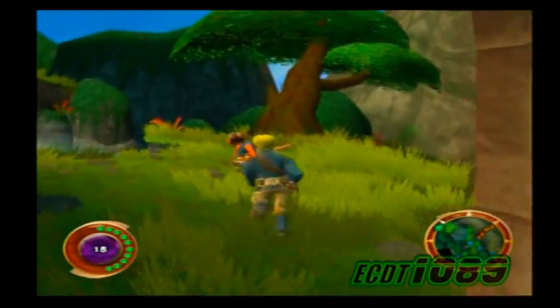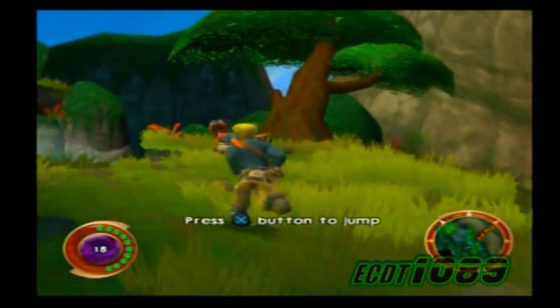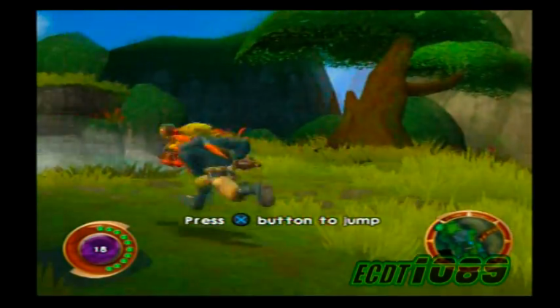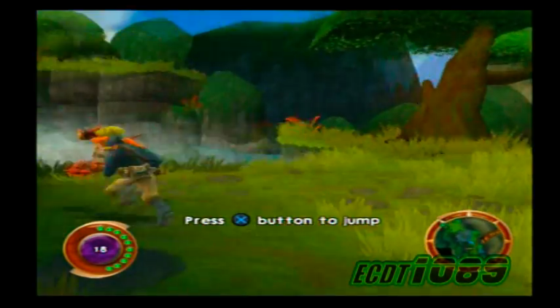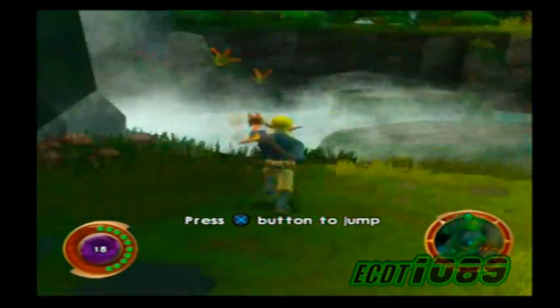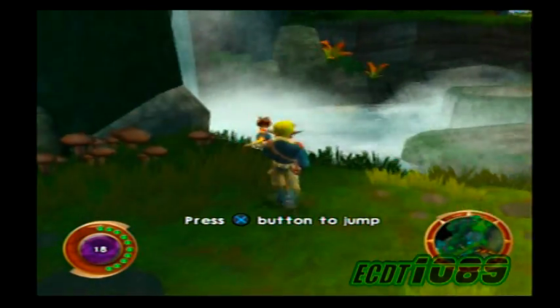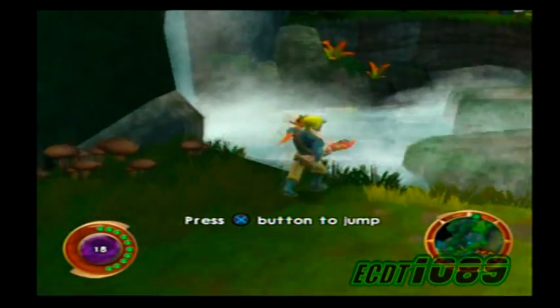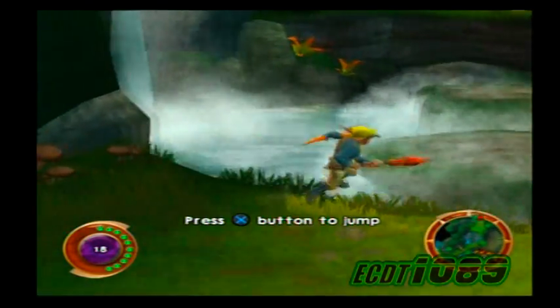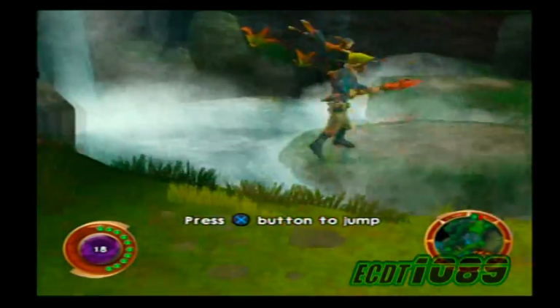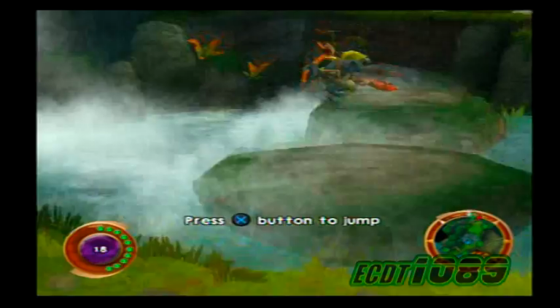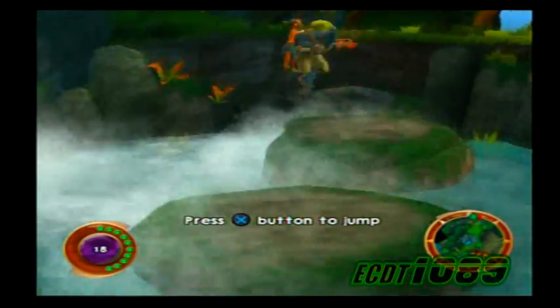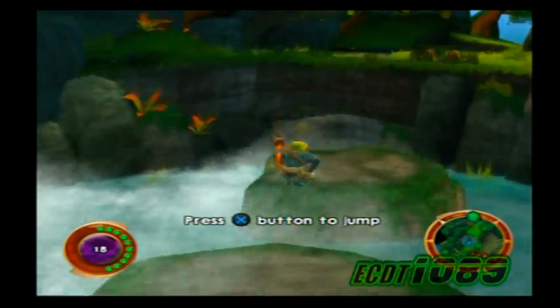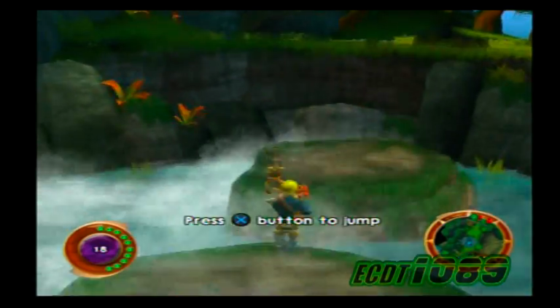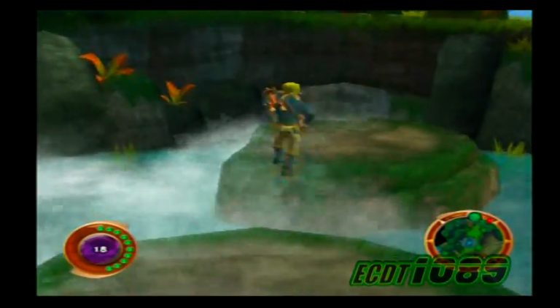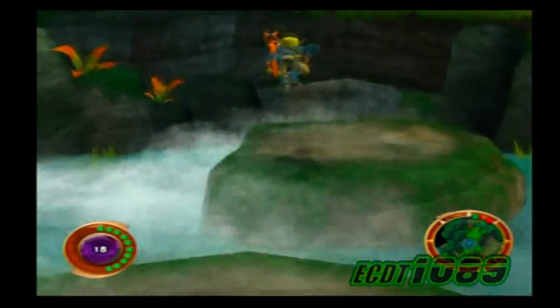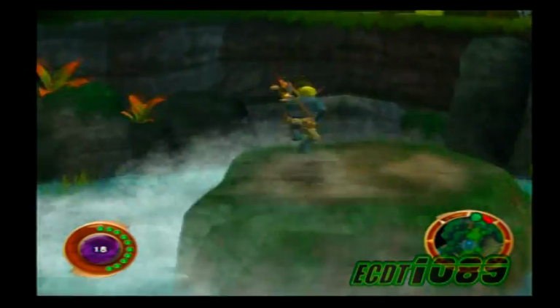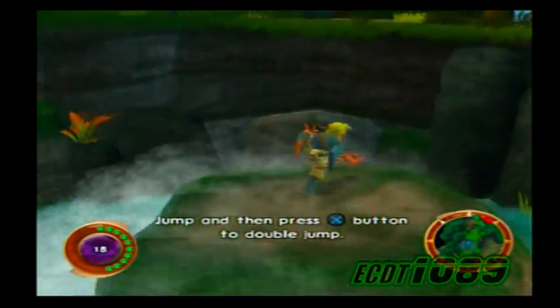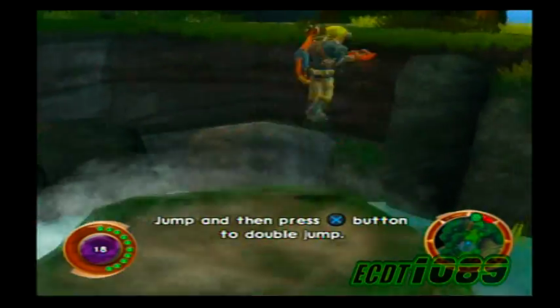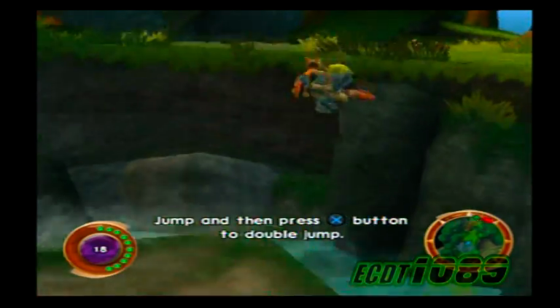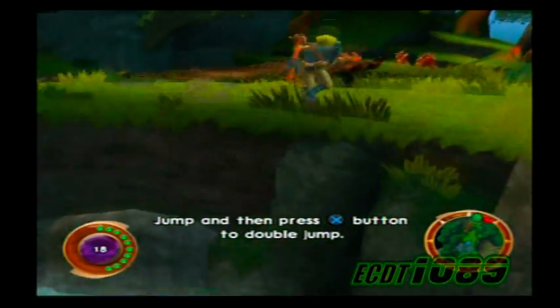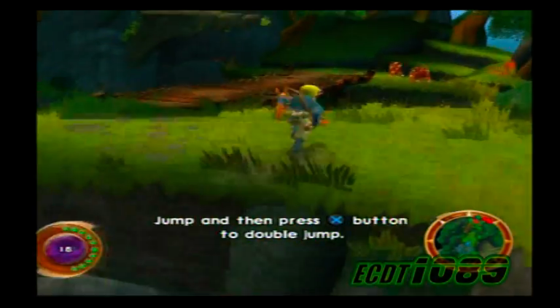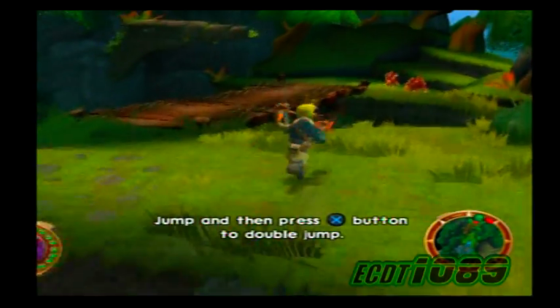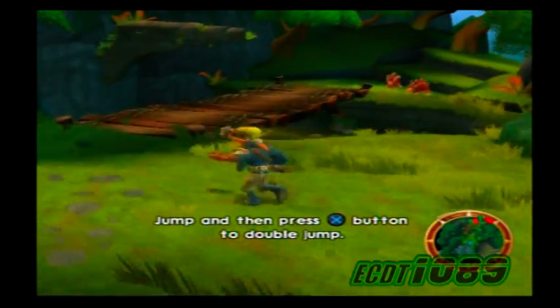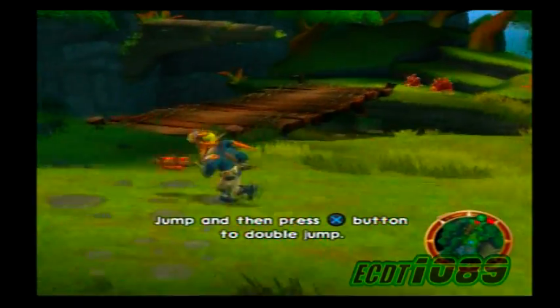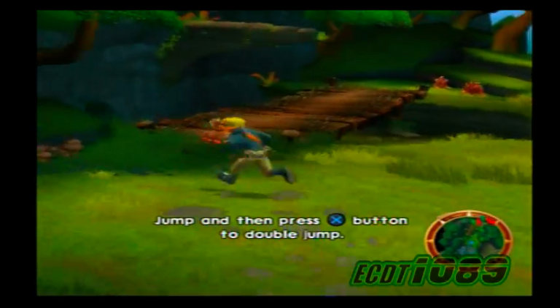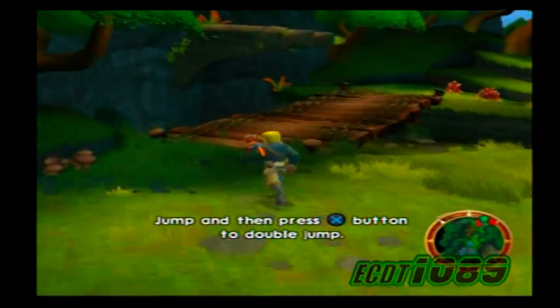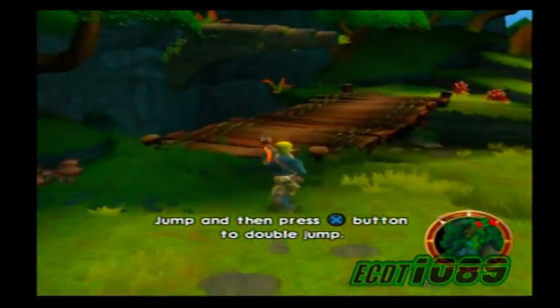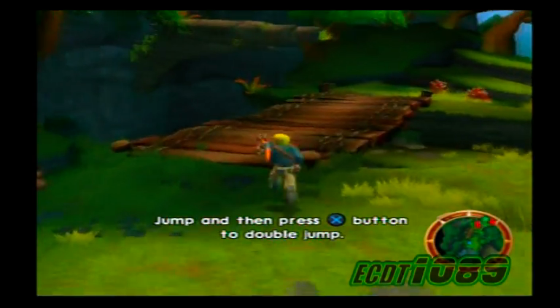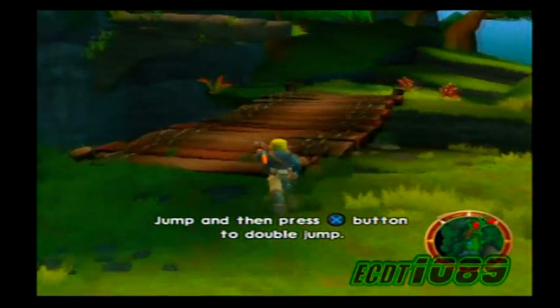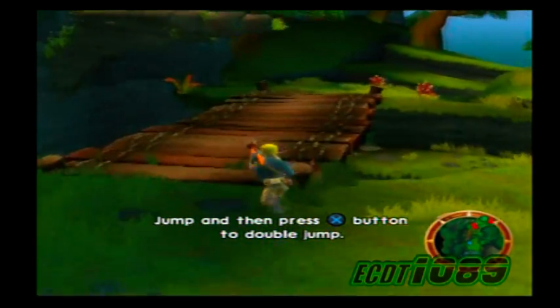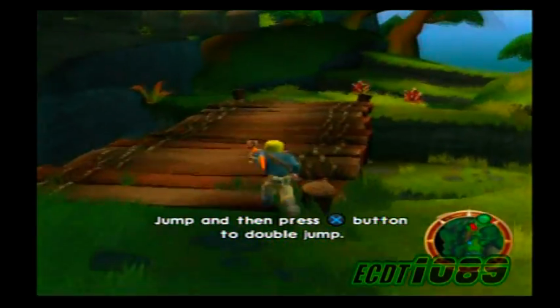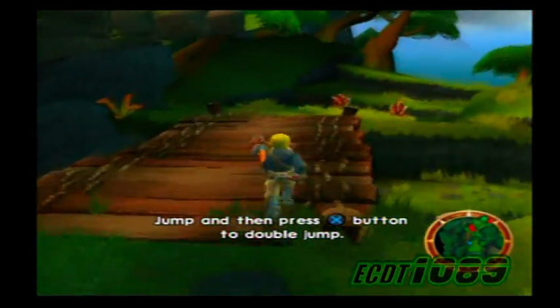Use the button to jump across these stepping stones. That's a high ledge. Try double jumping by pressing the button while jumping.